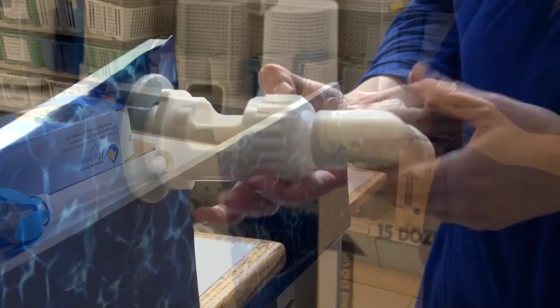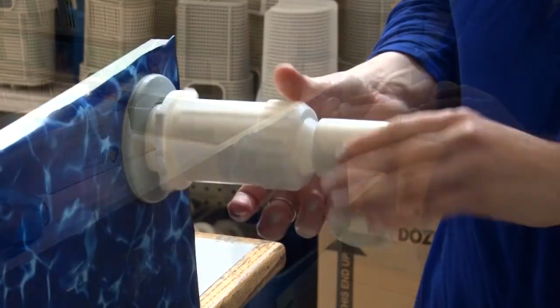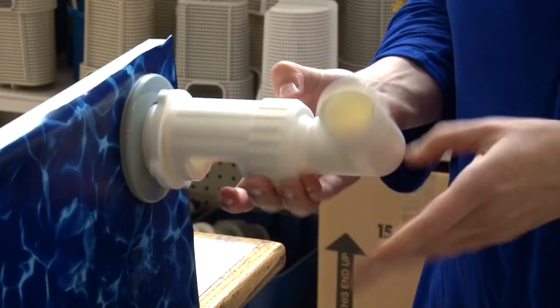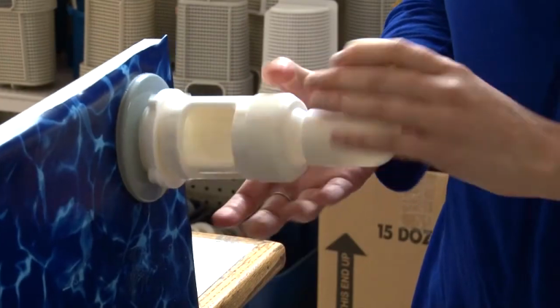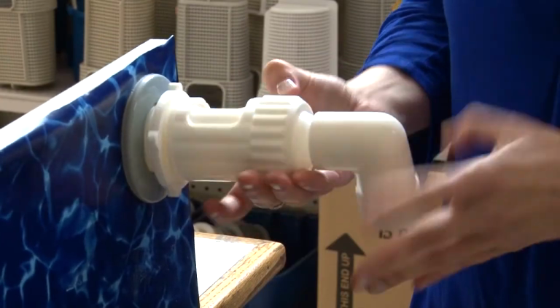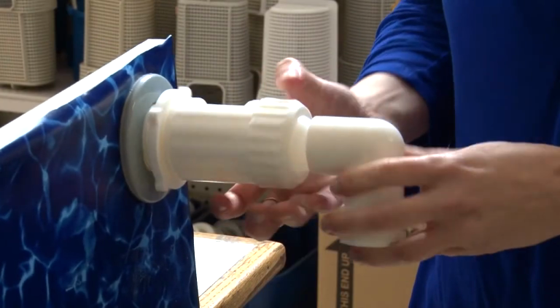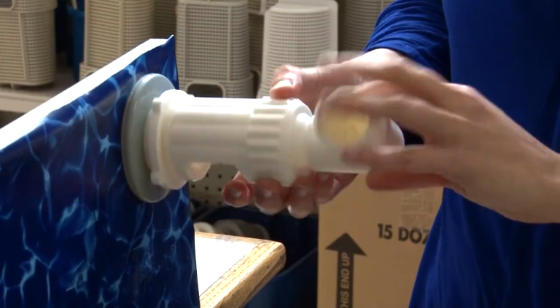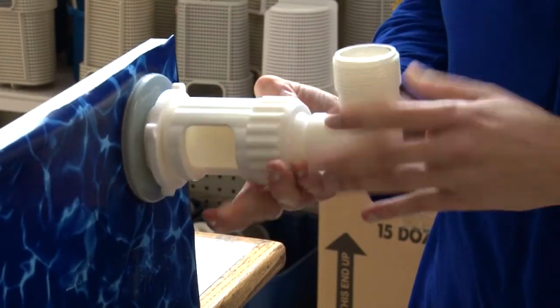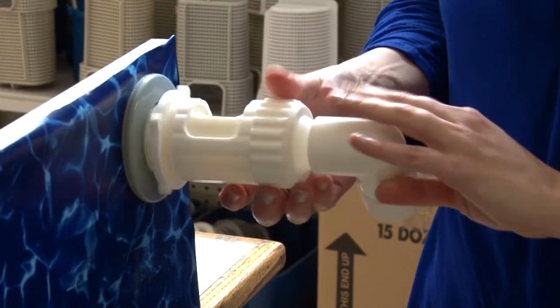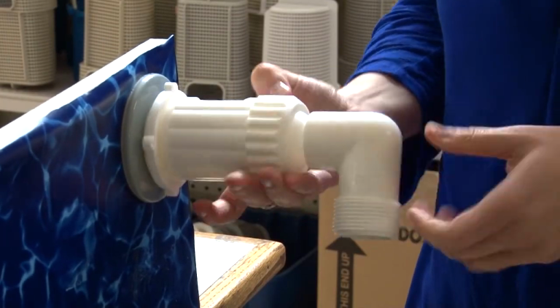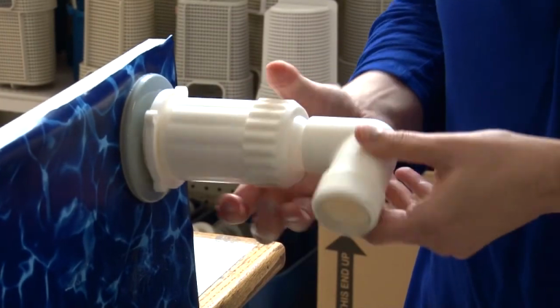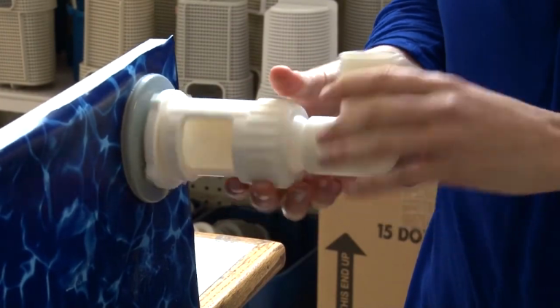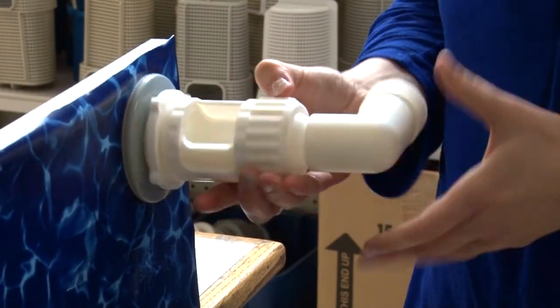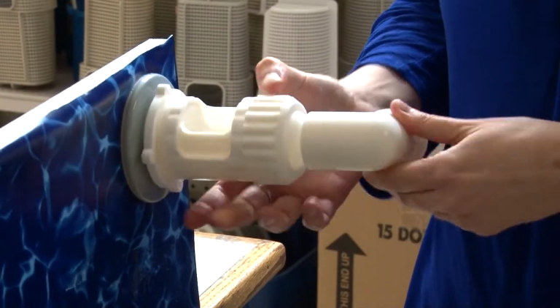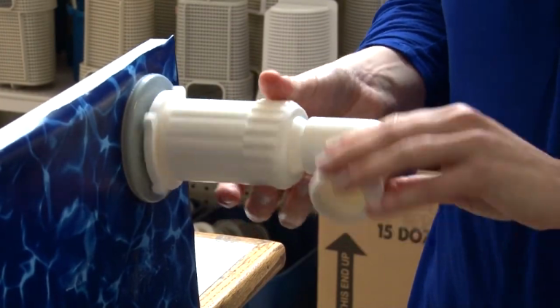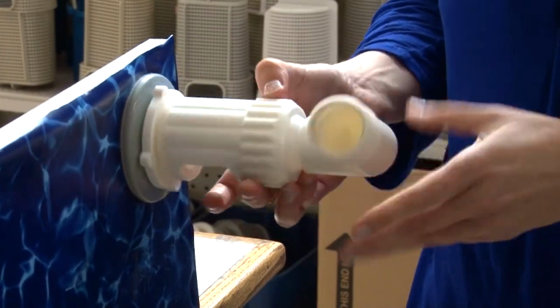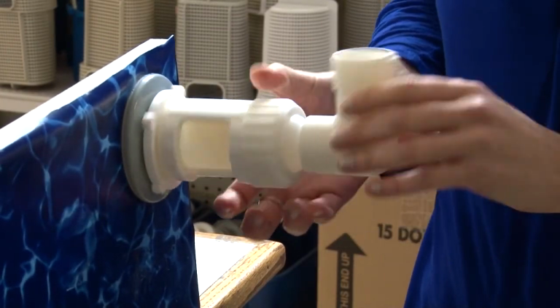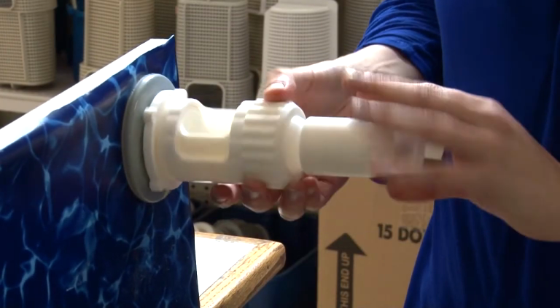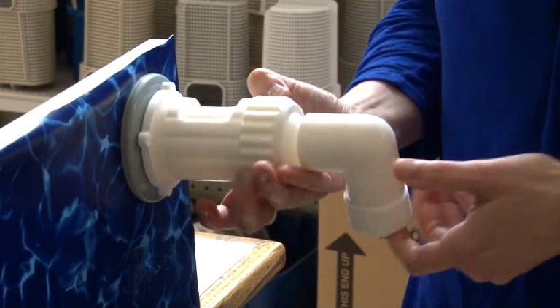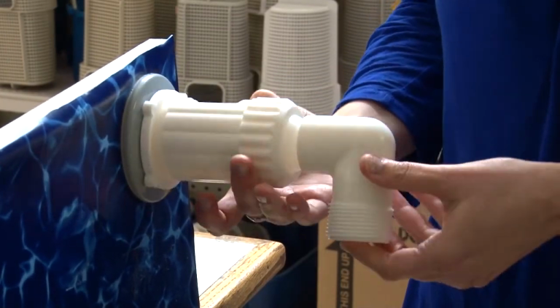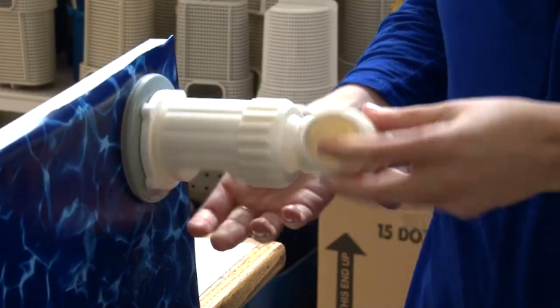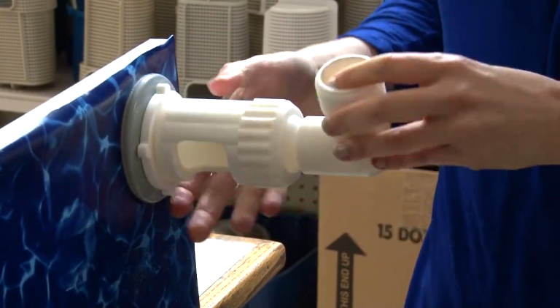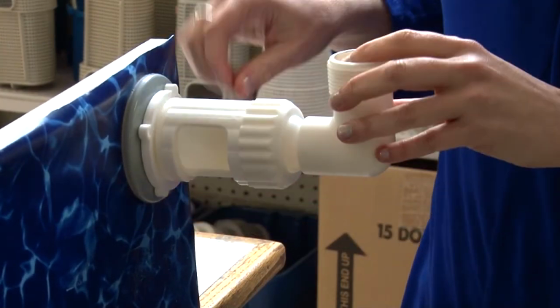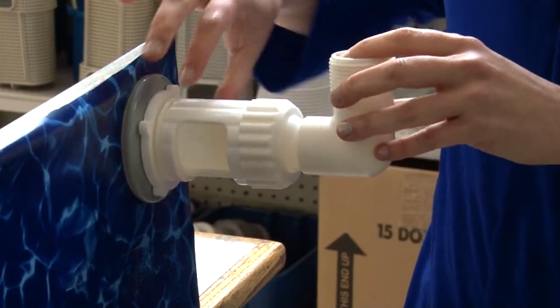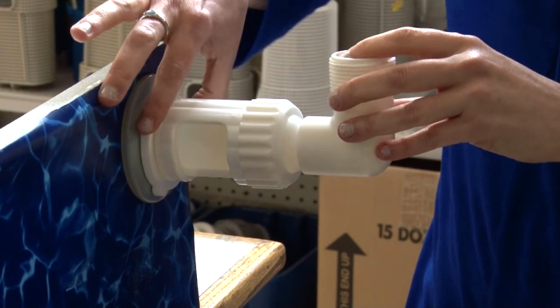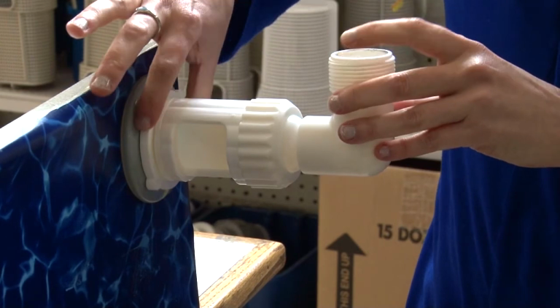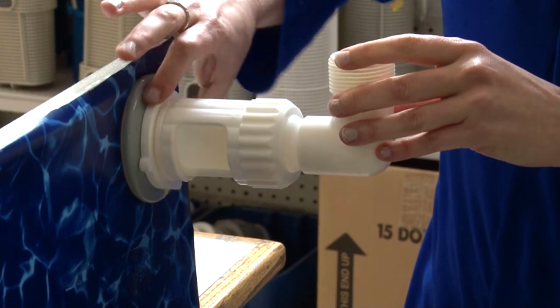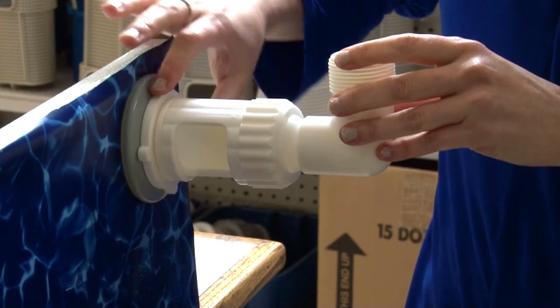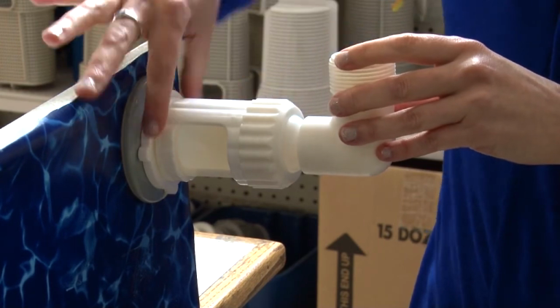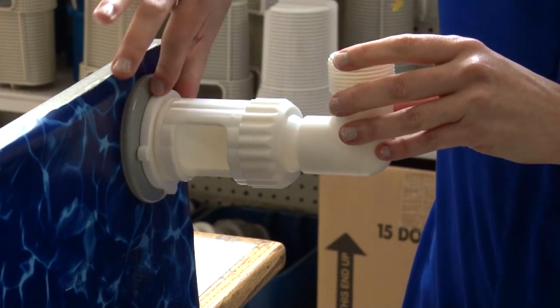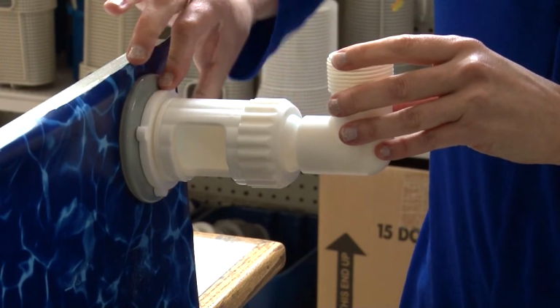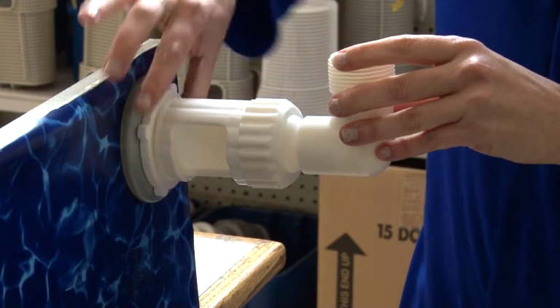Simply thread the magic pool fountain into the jet. Snug up the lock to the wall.